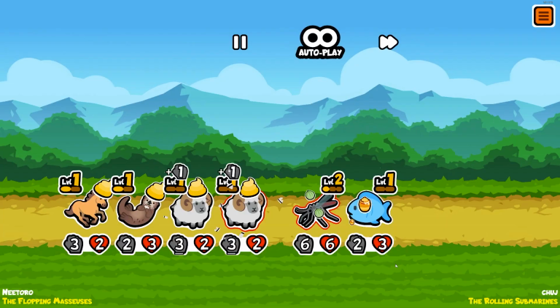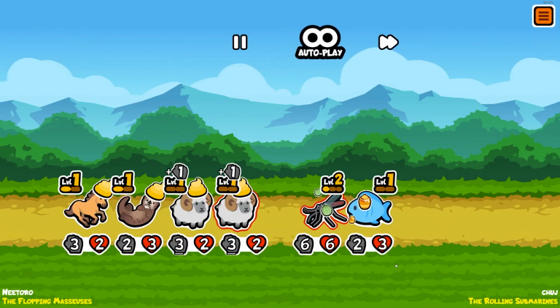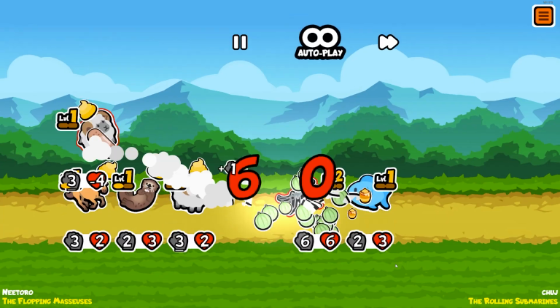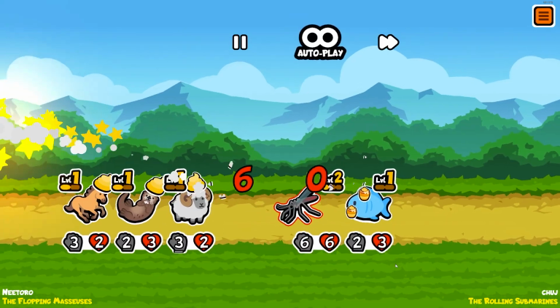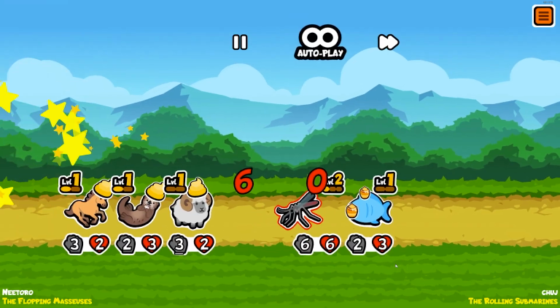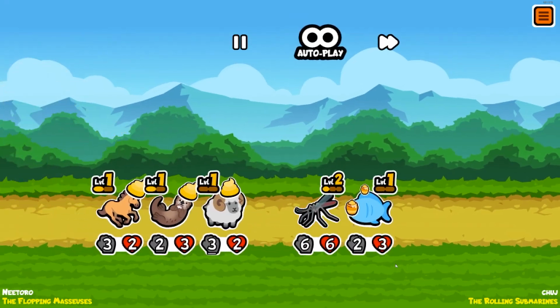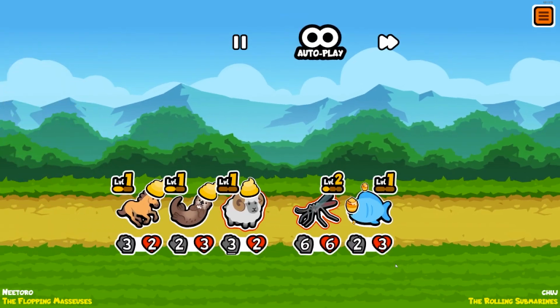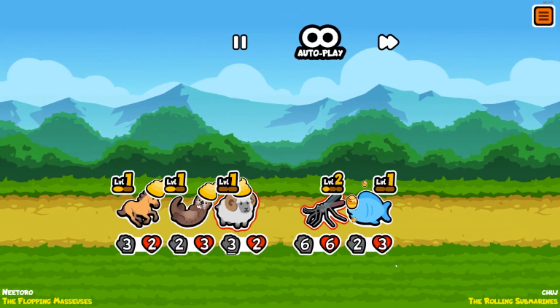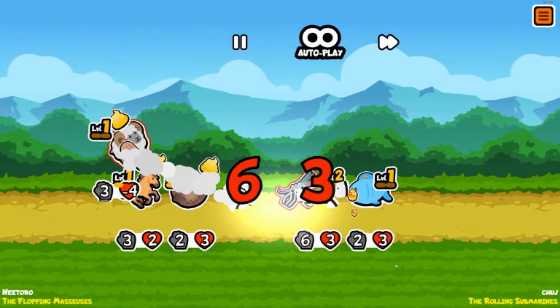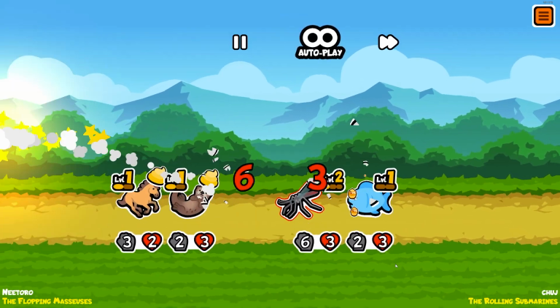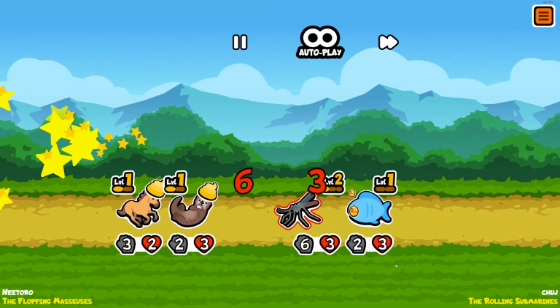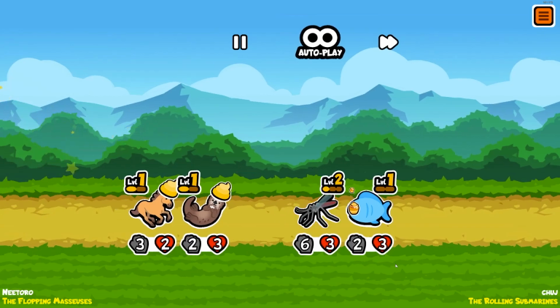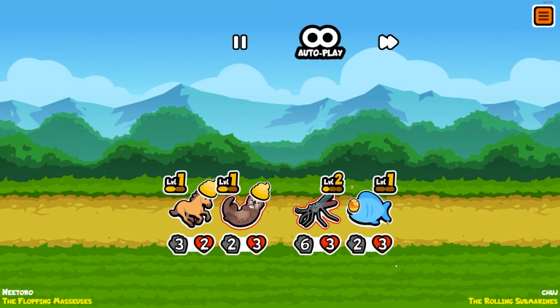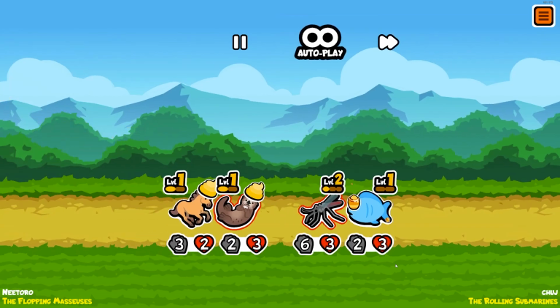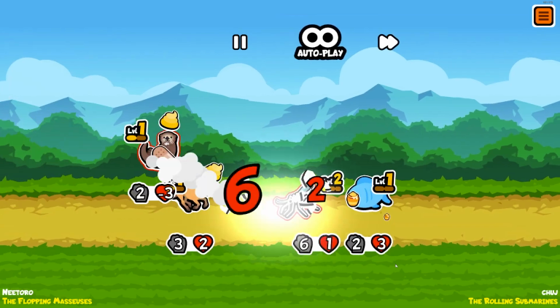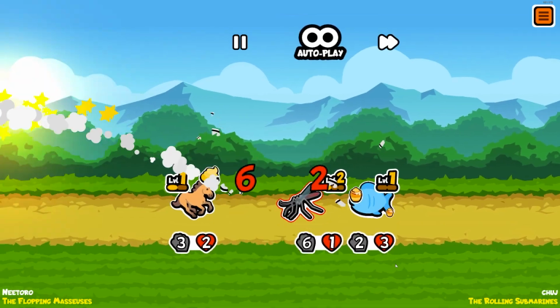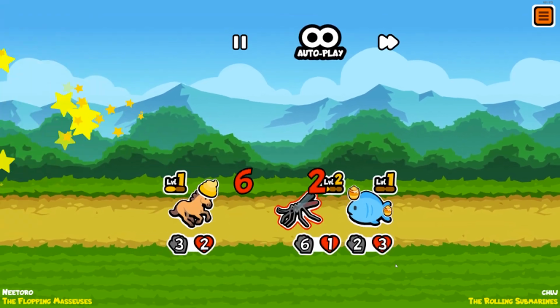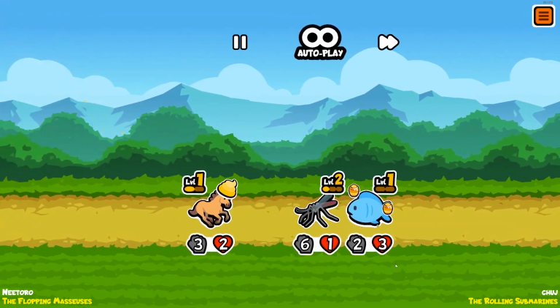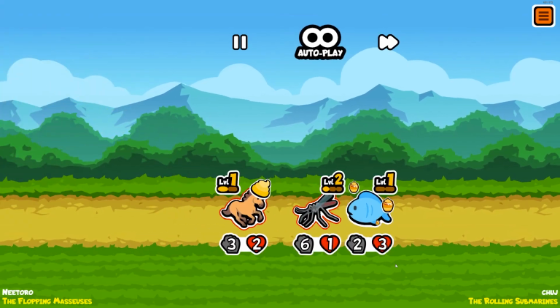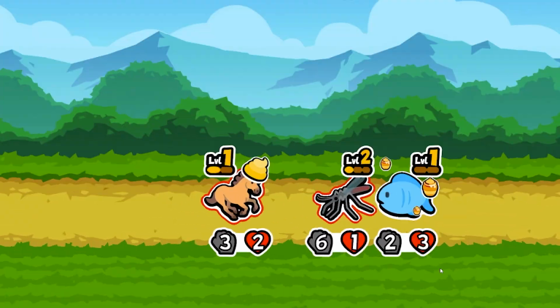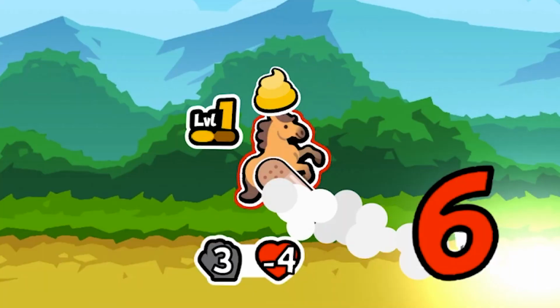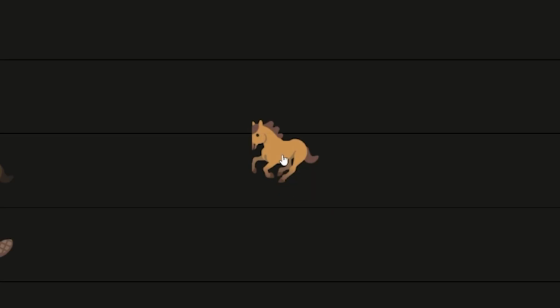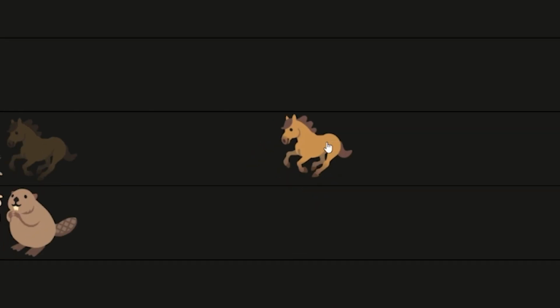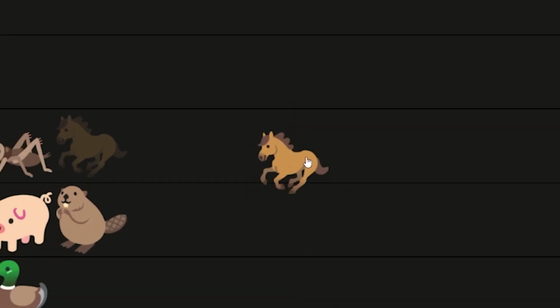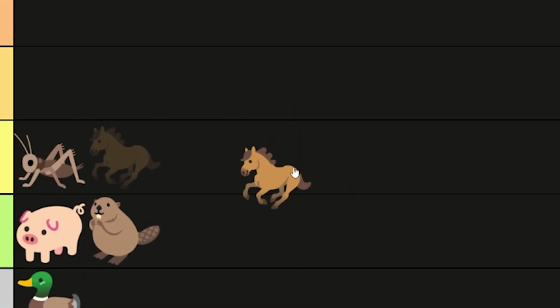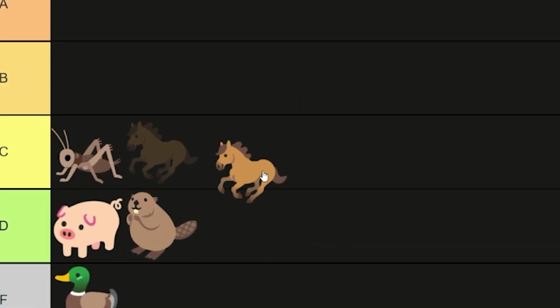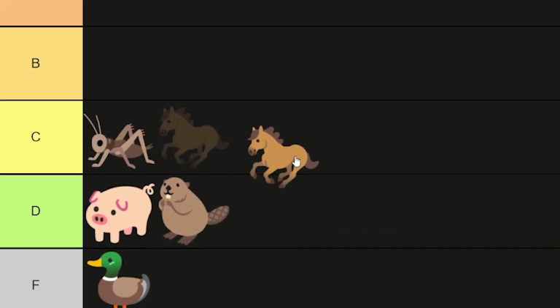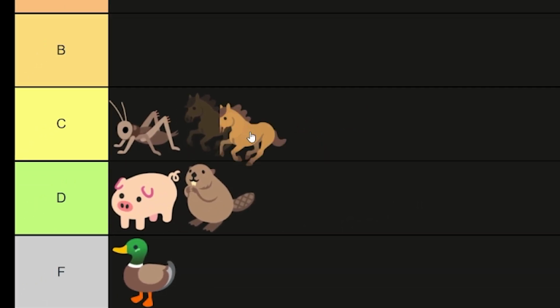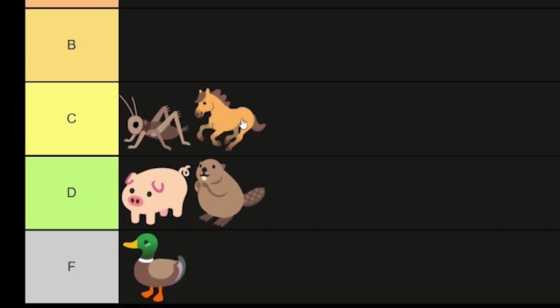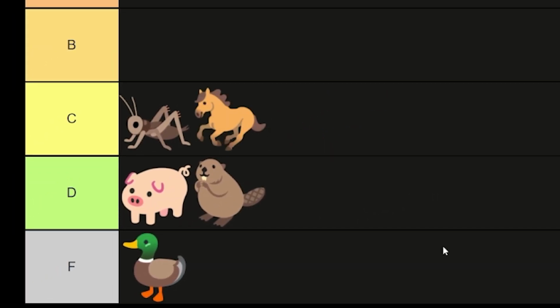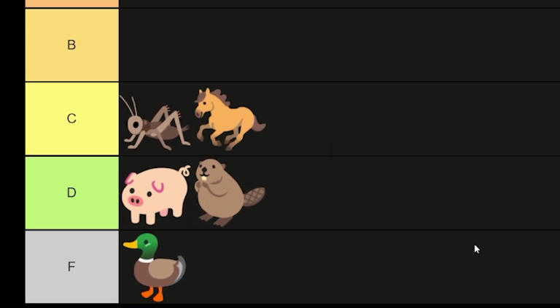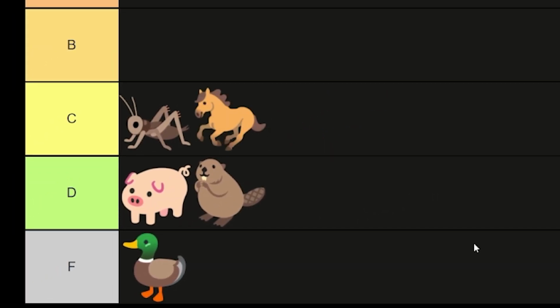And if it doesn't pop off early, it usually doesn't pop off at all. So this little pony can gallop all the way to the C tier.